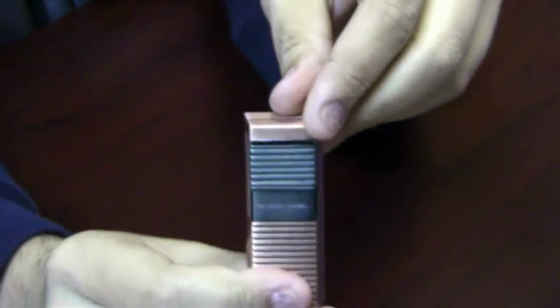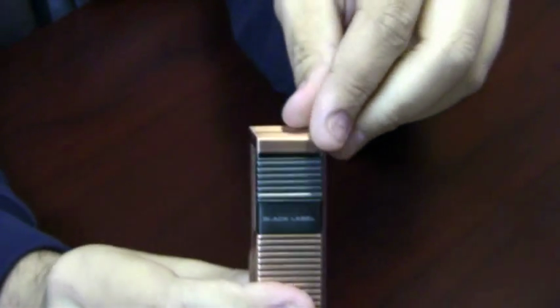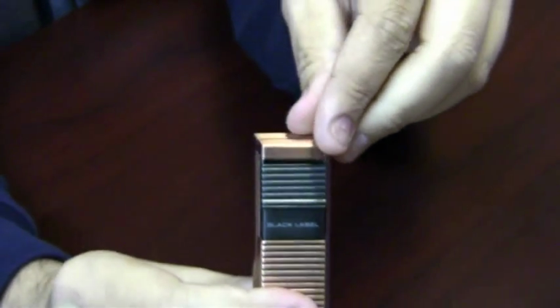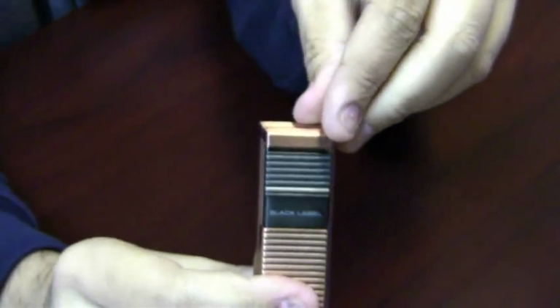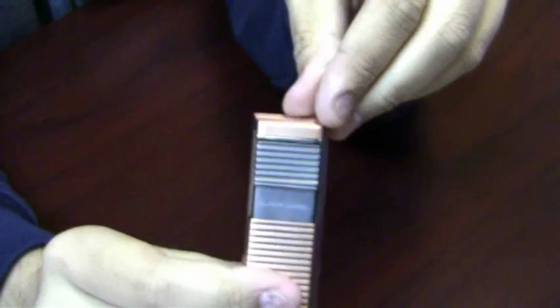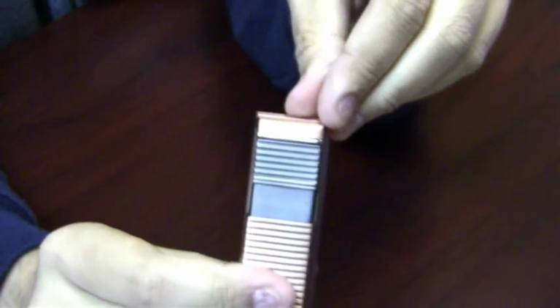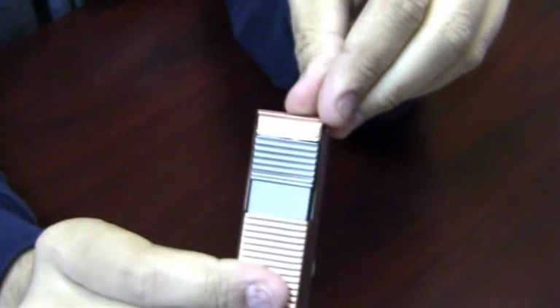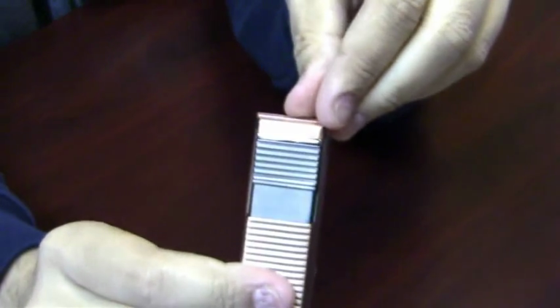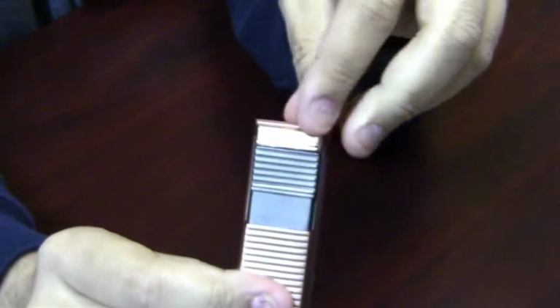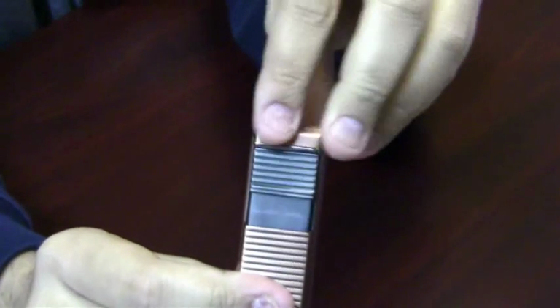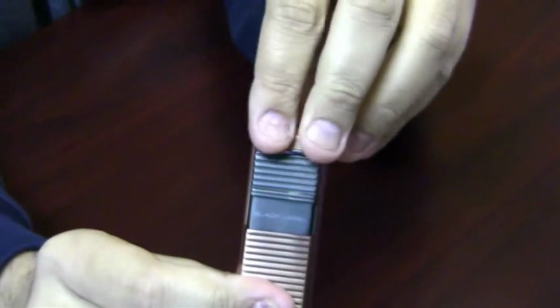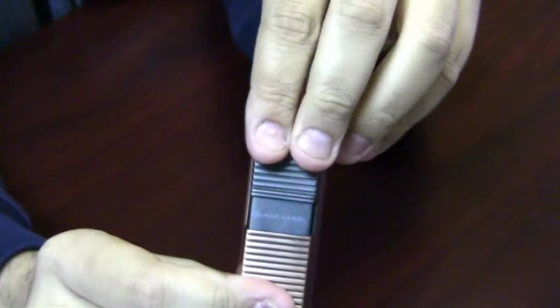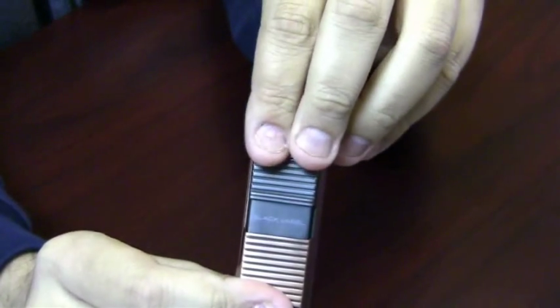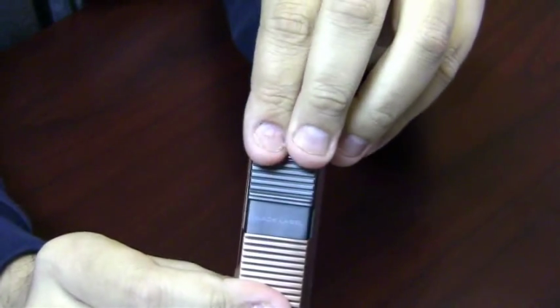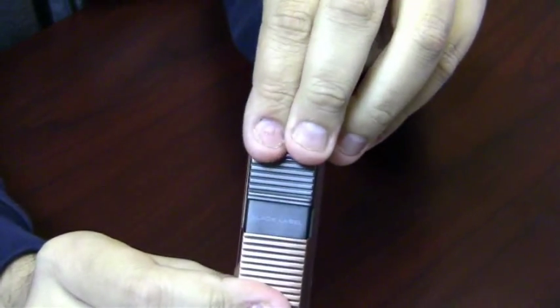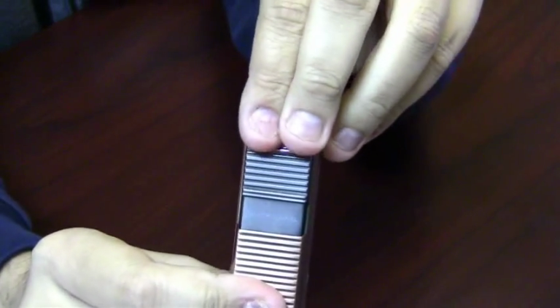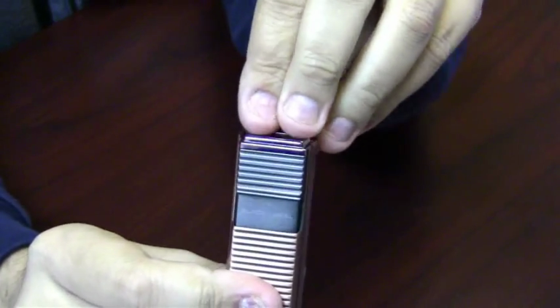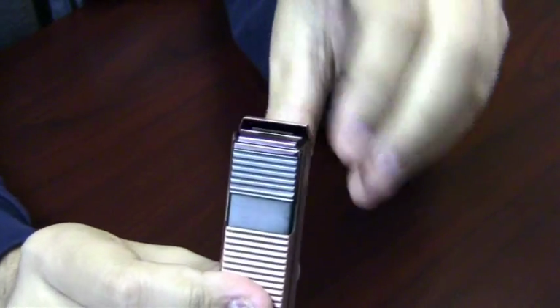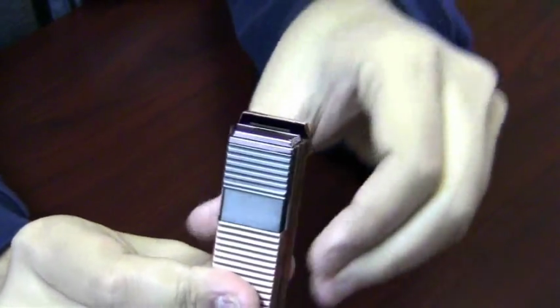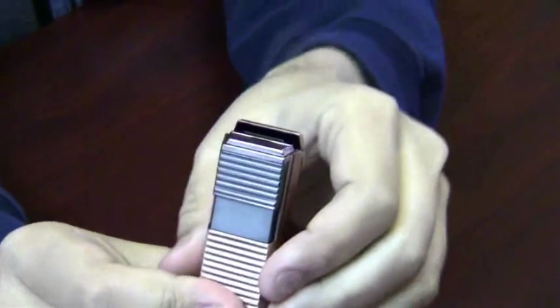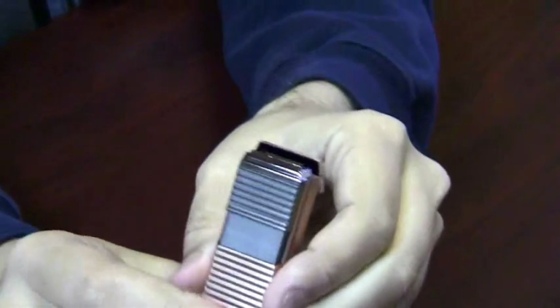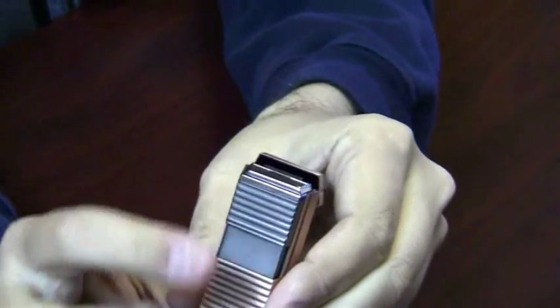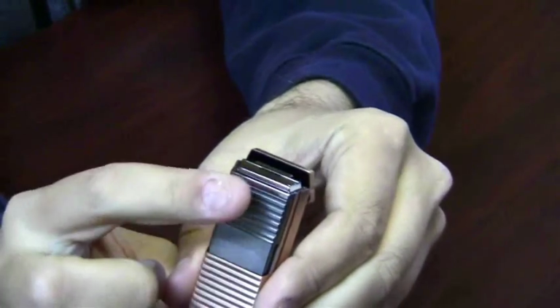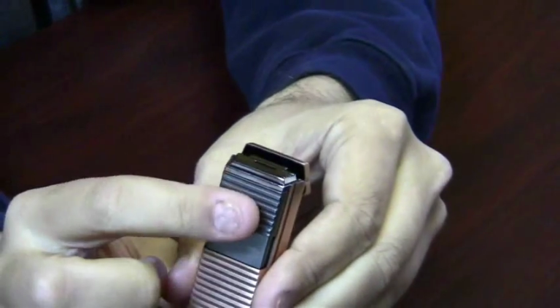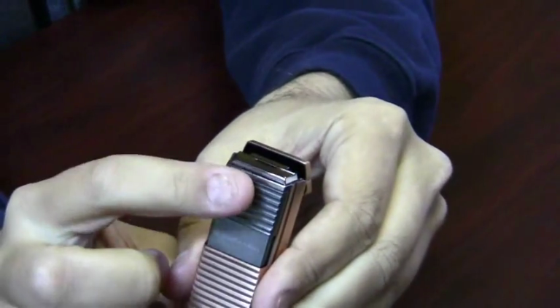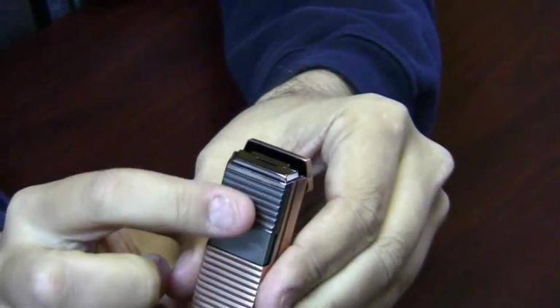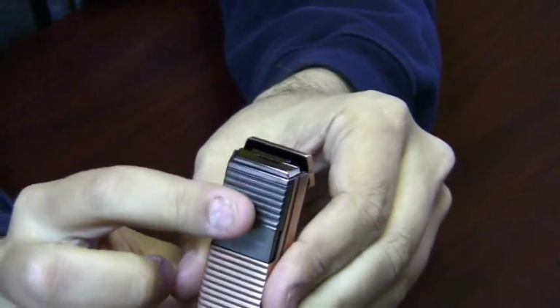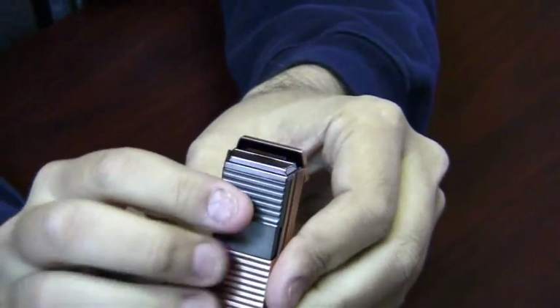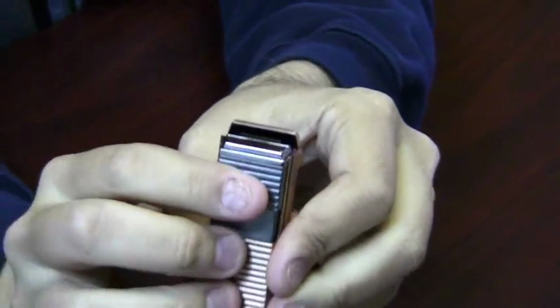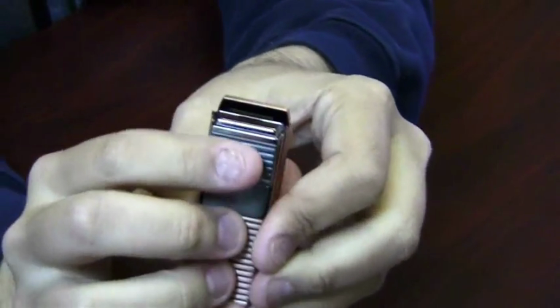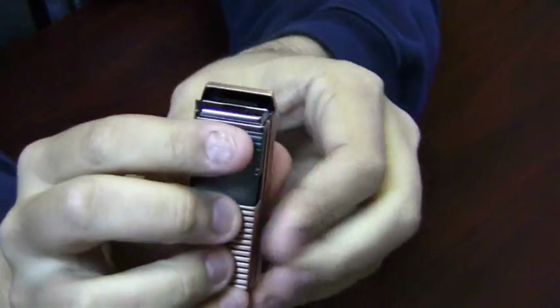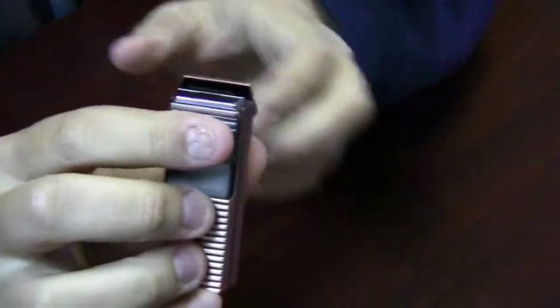This is a double action lighter where you open up the cap and you can push the igniter down.